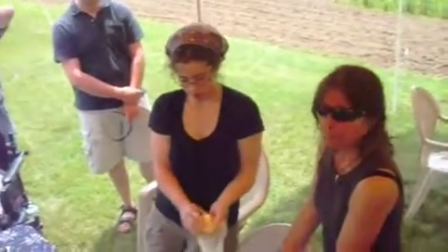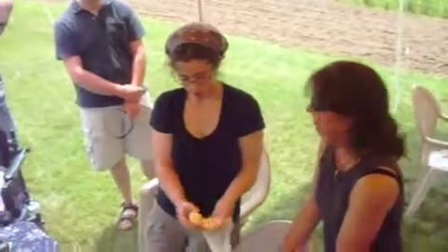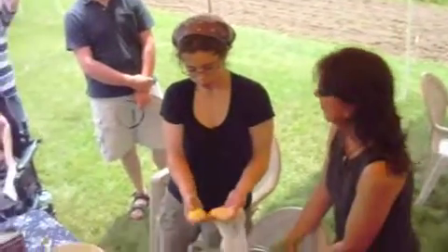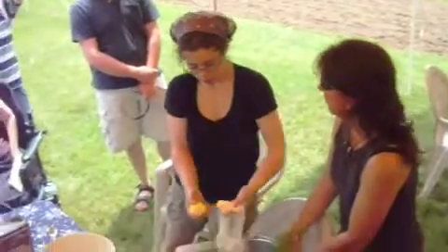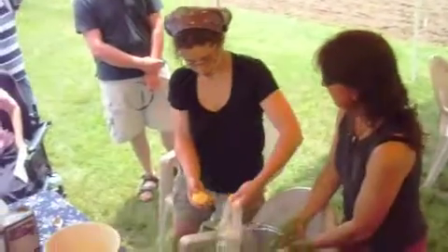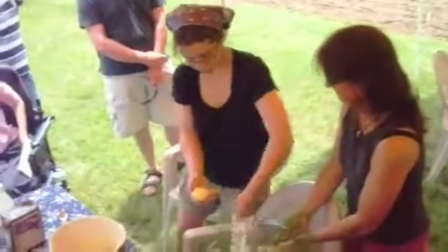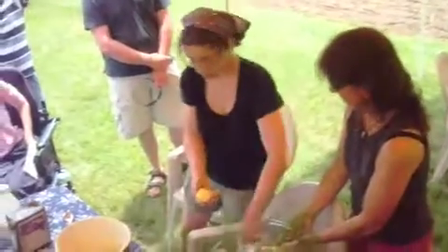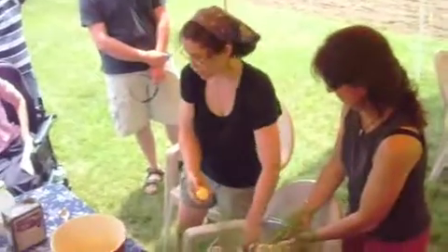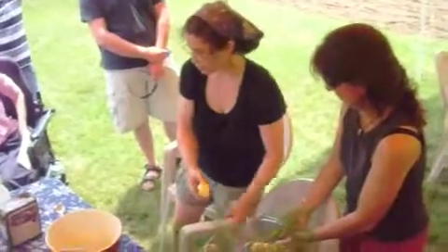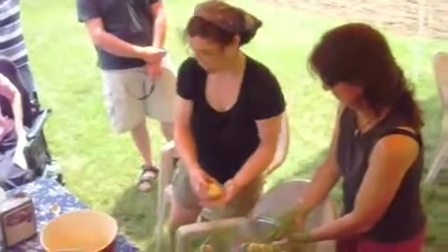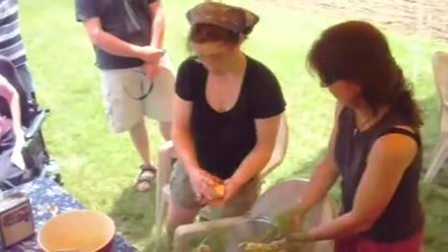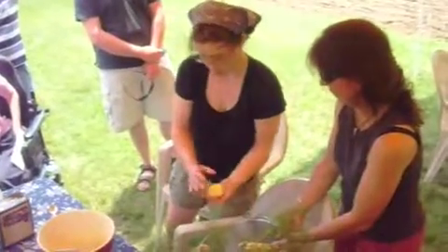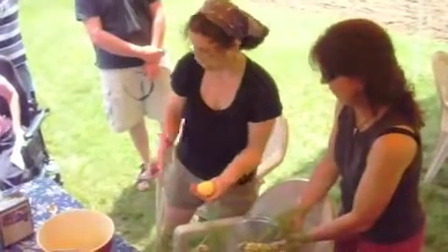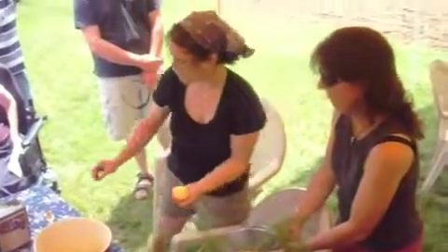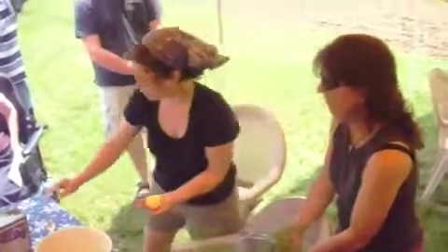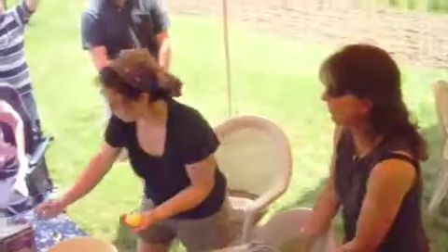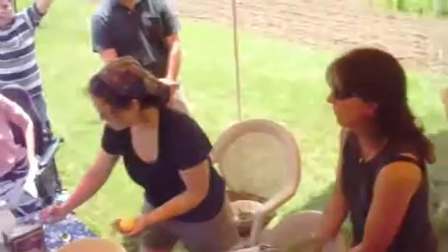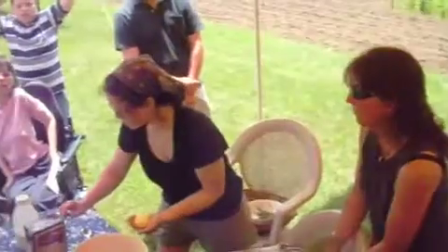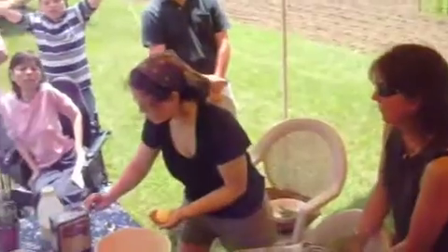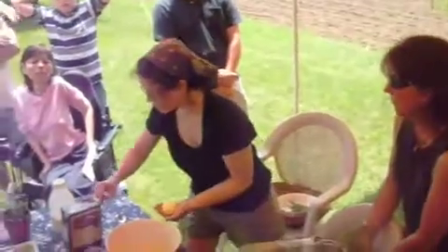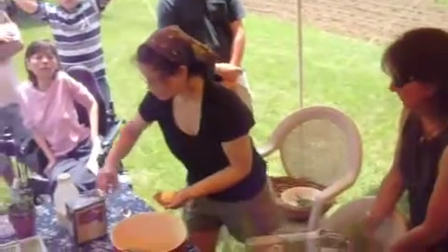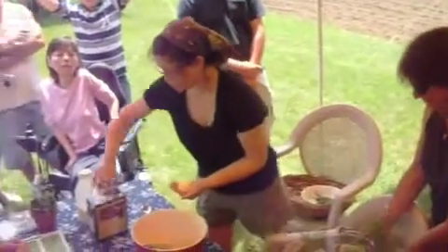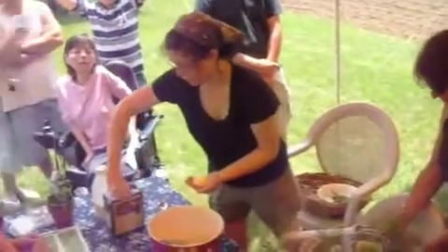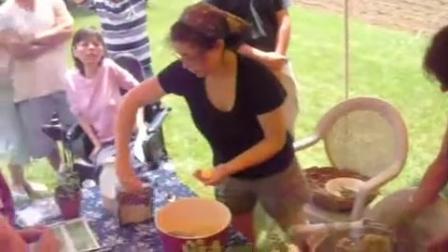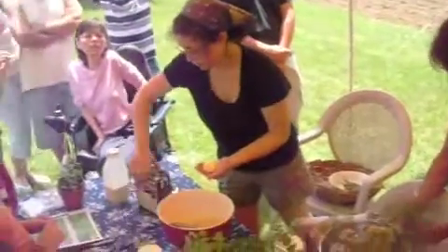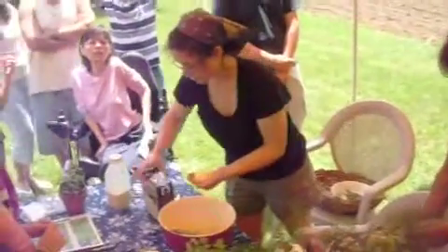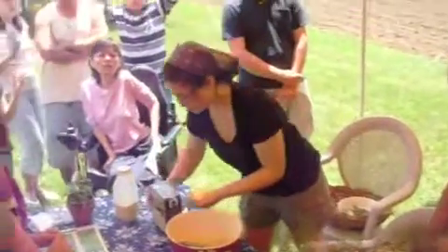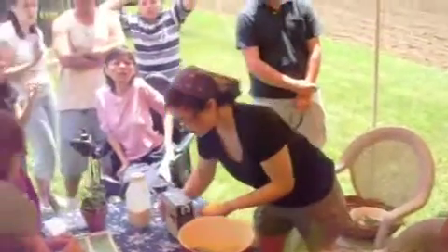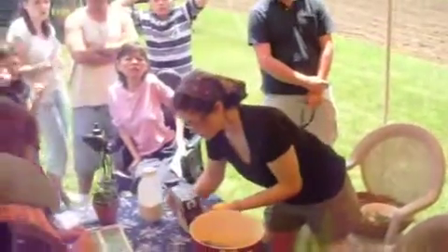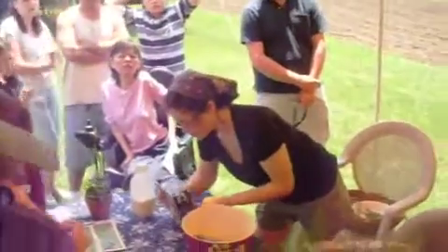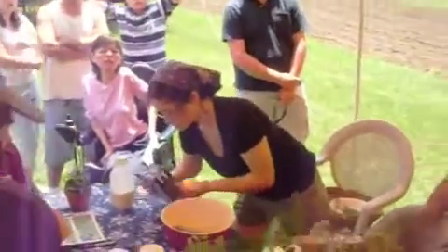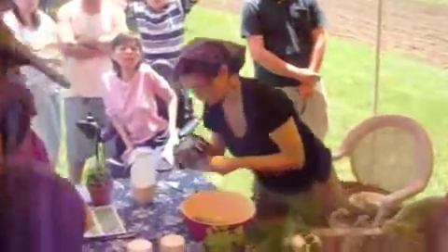And now, if you wanted to add salt, then you would add salt. Sprinkle the salt on it.